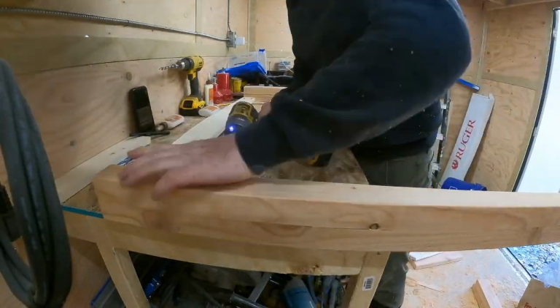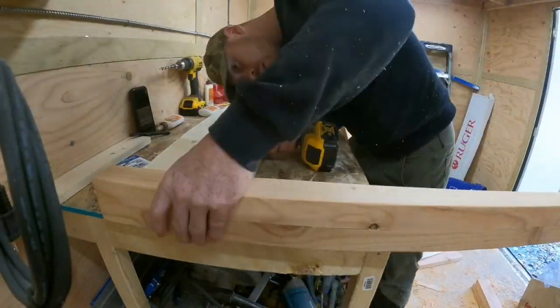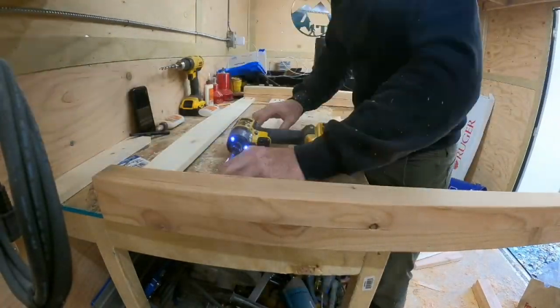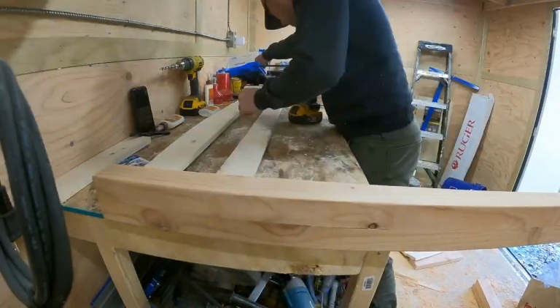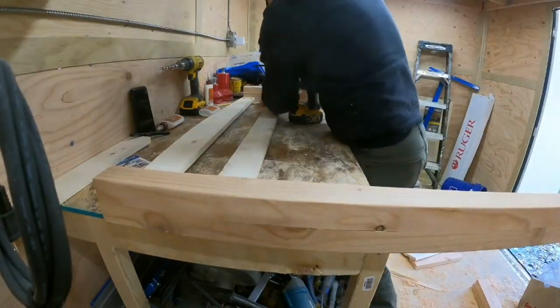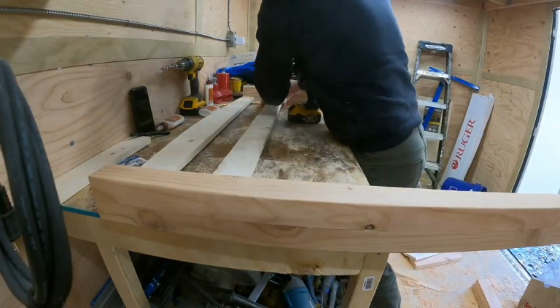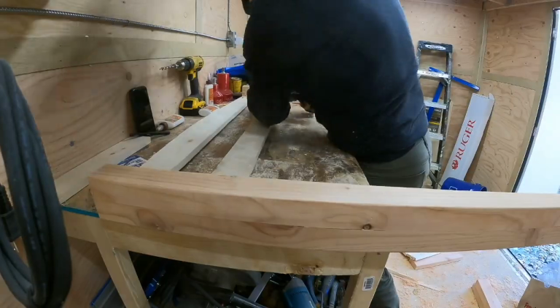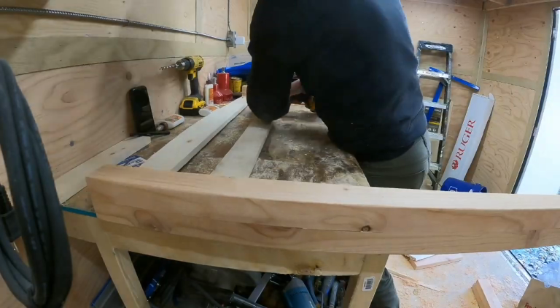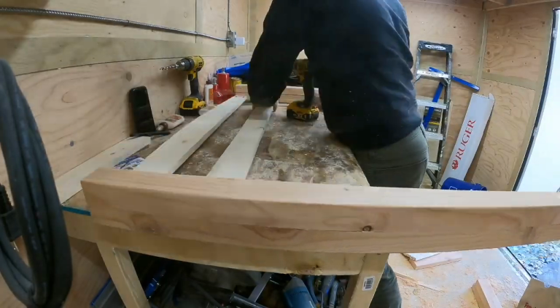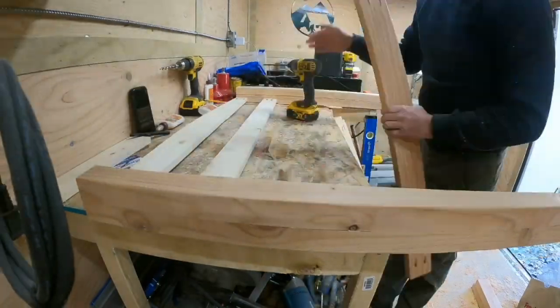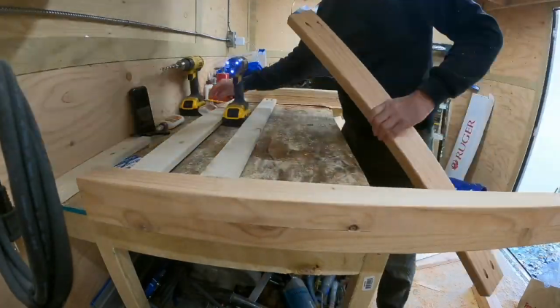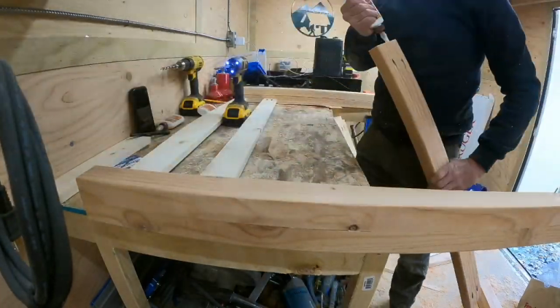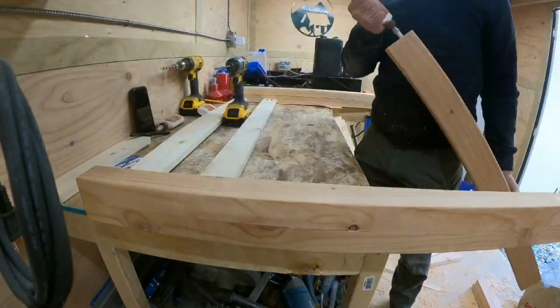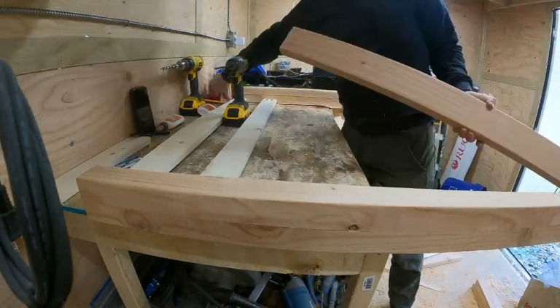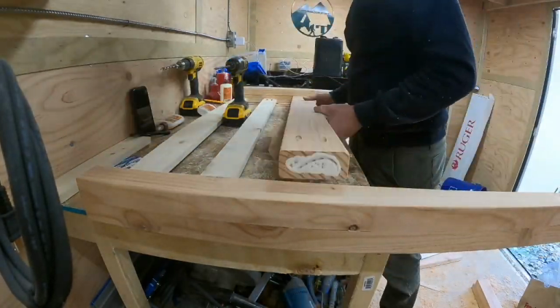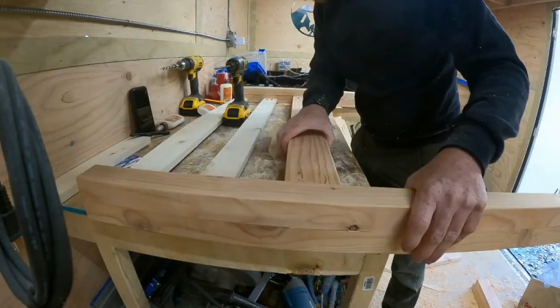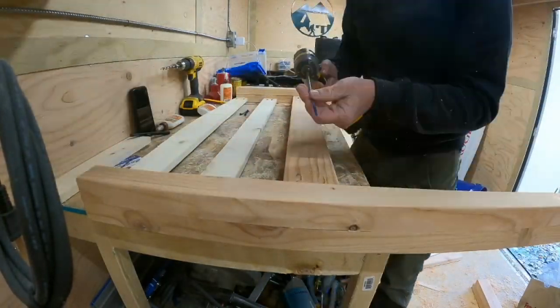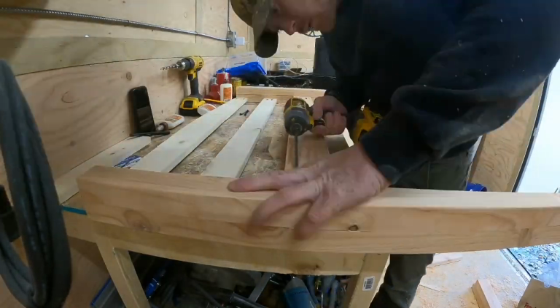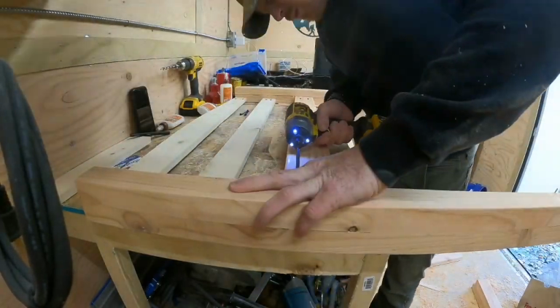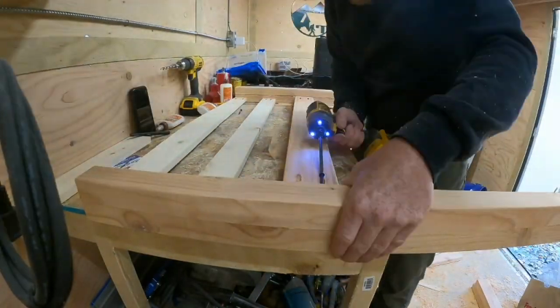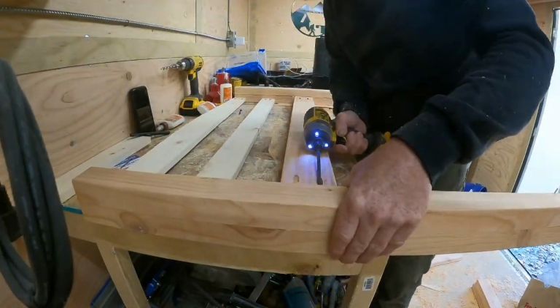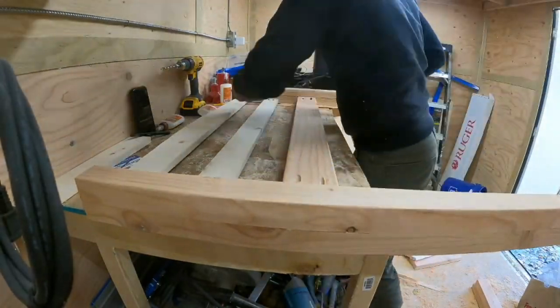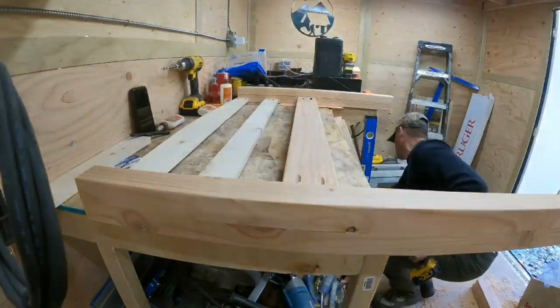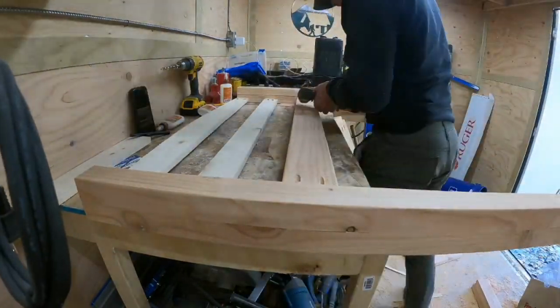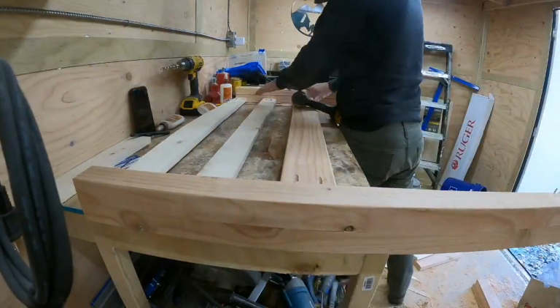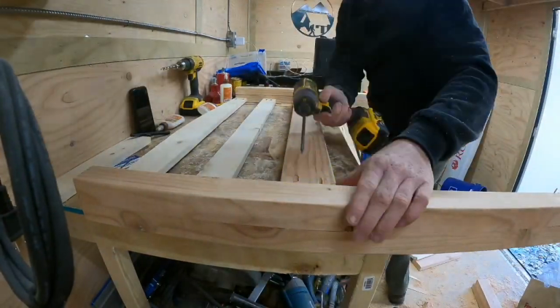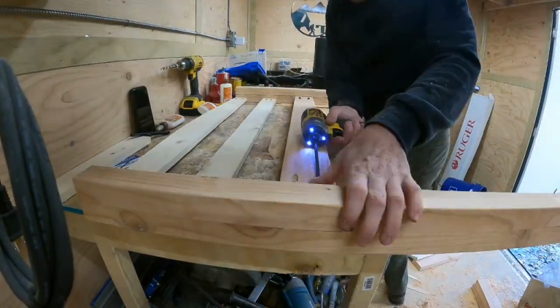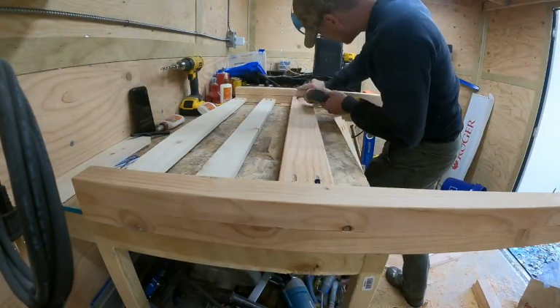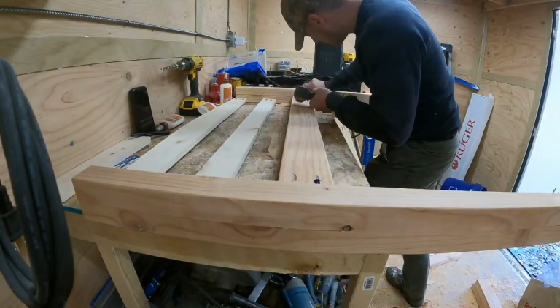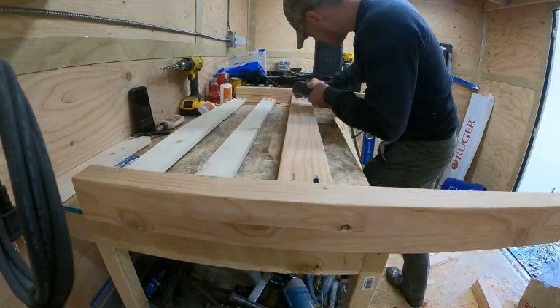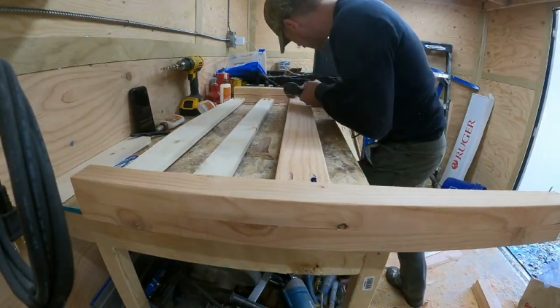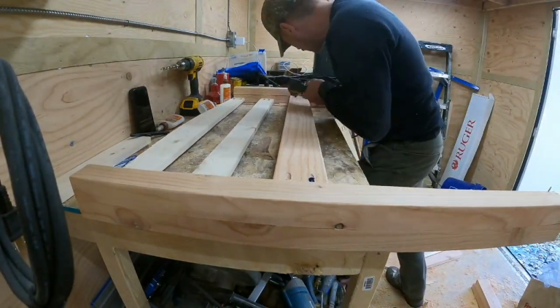There'll be four bed ends that are 31 inches tall and two that are 15.5 inches tall.